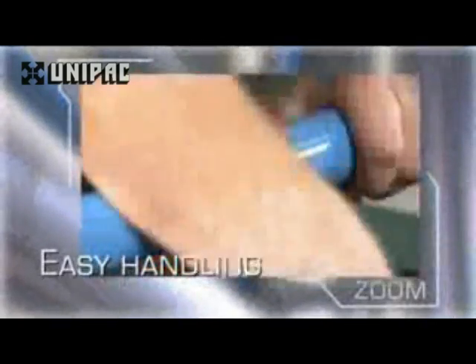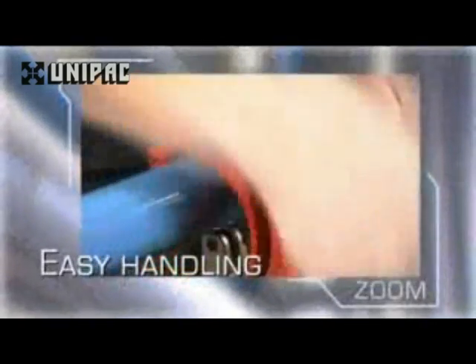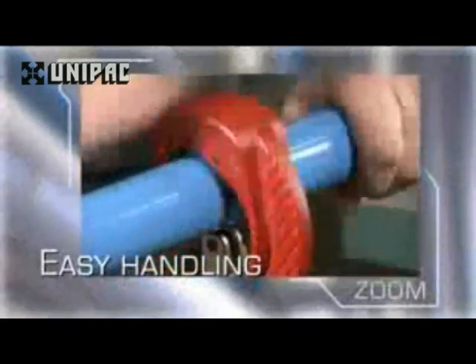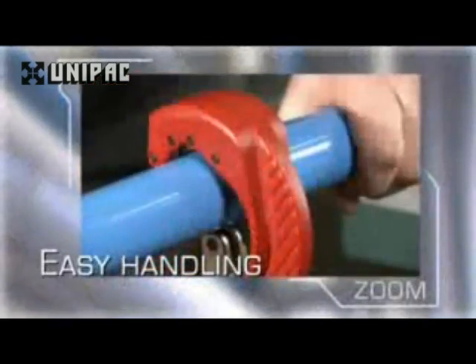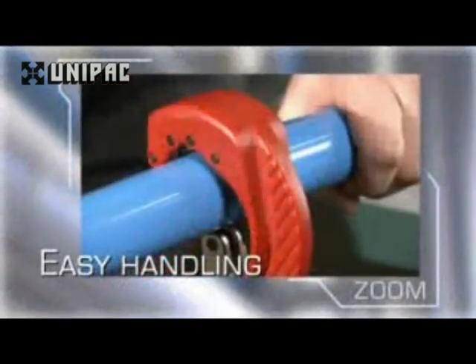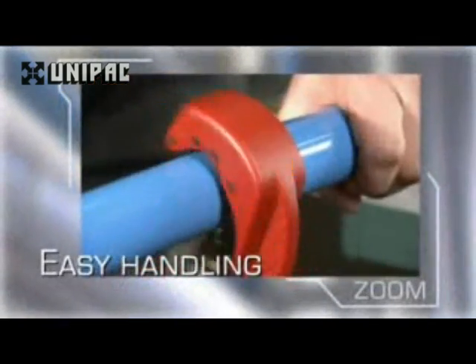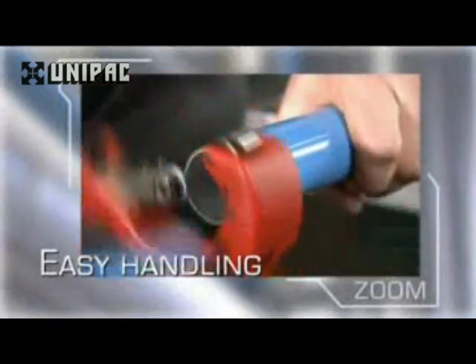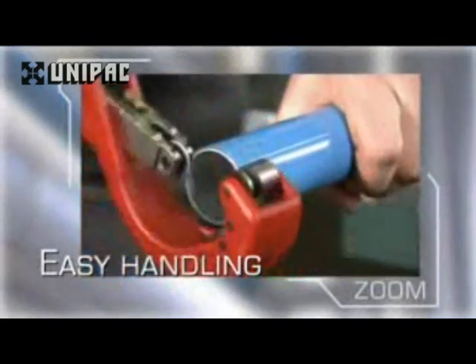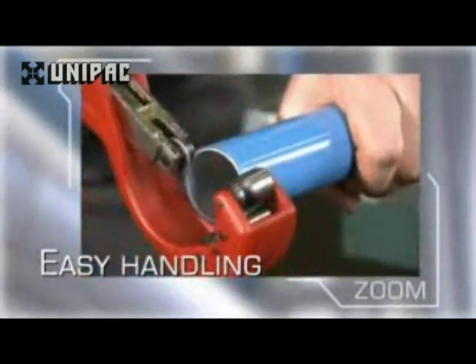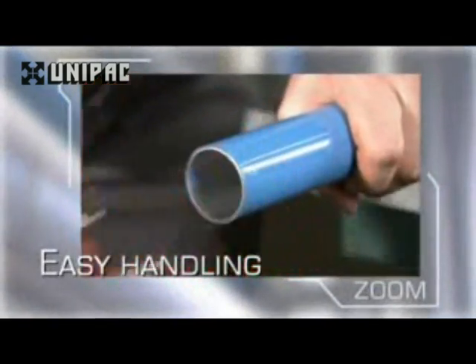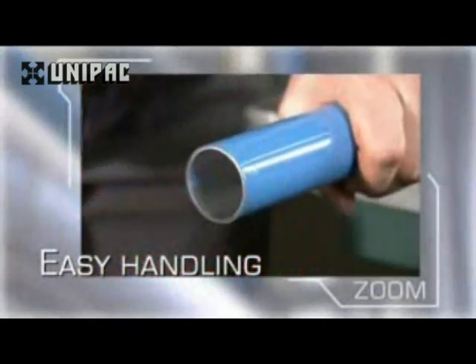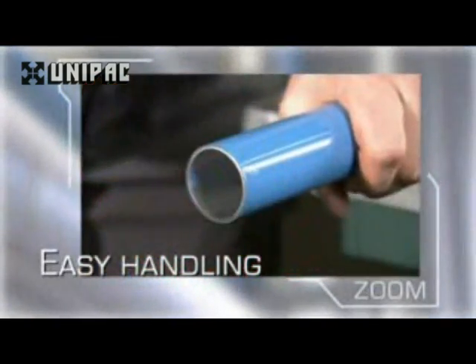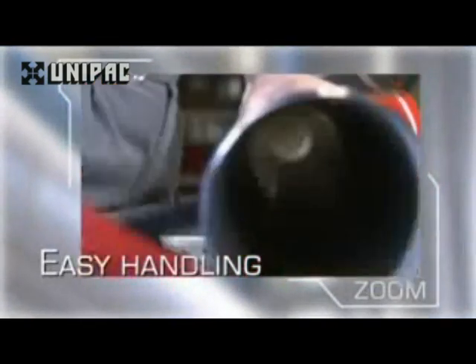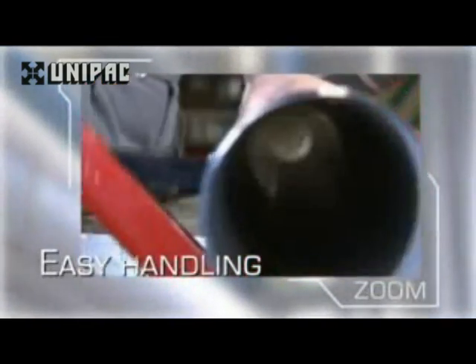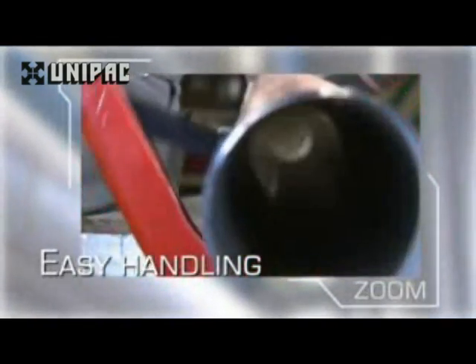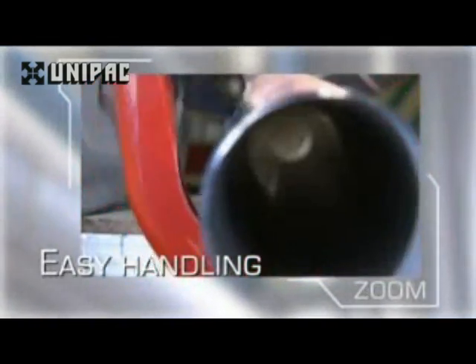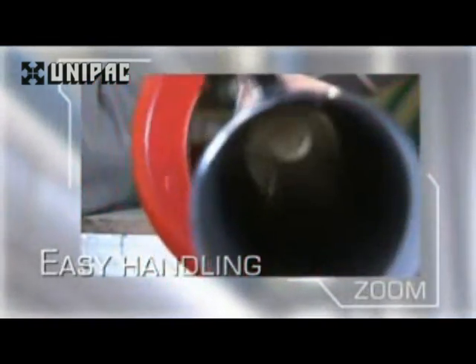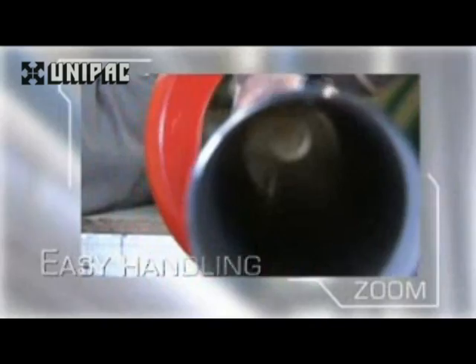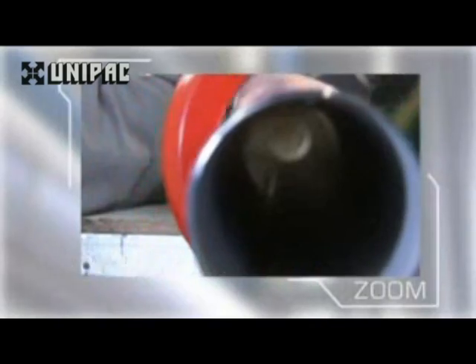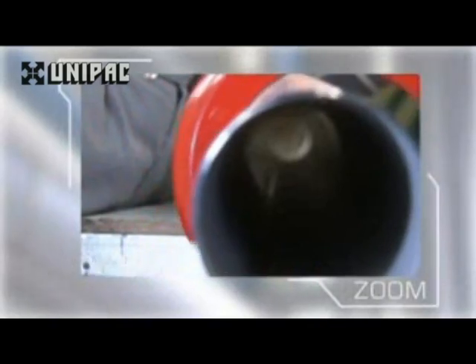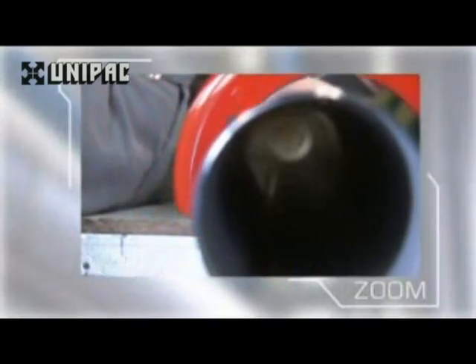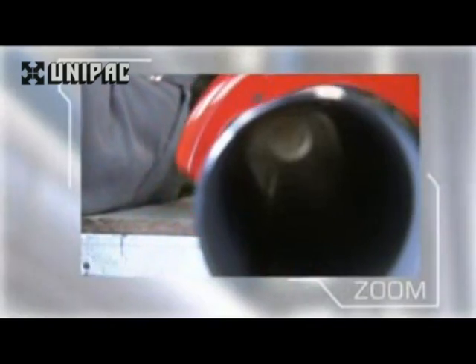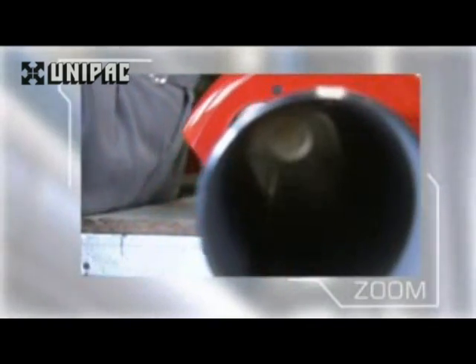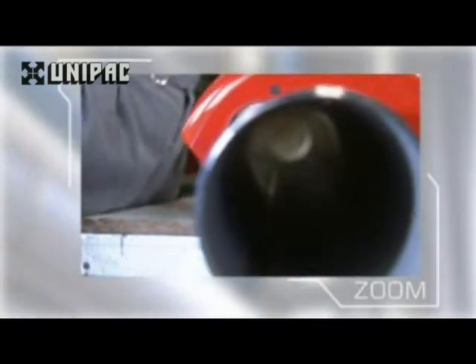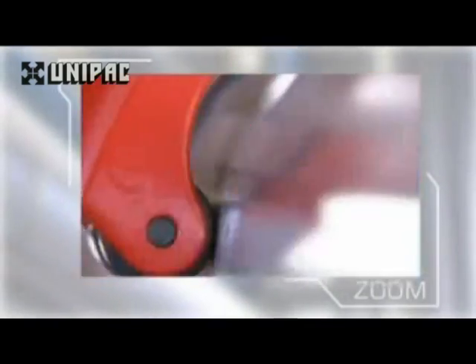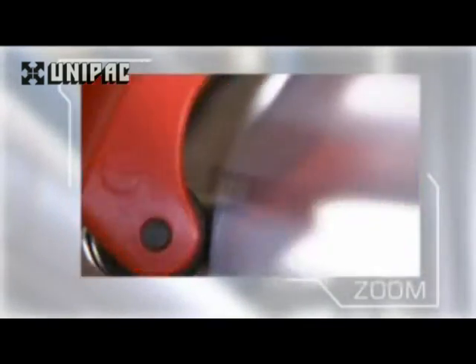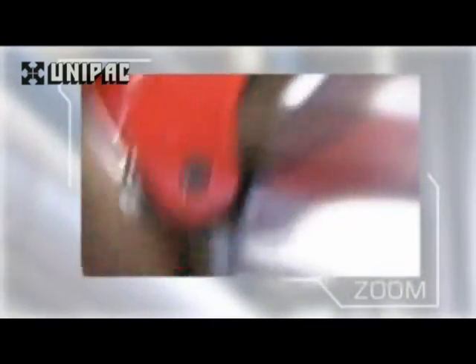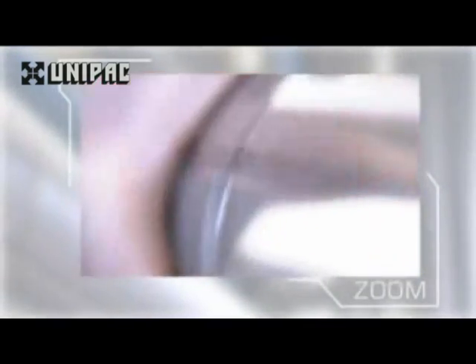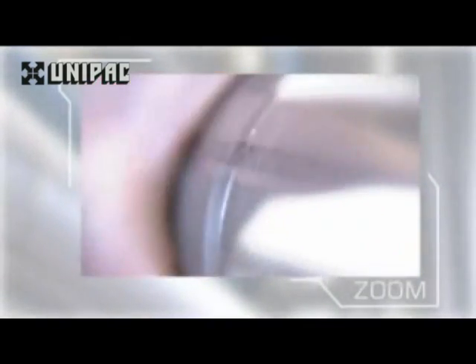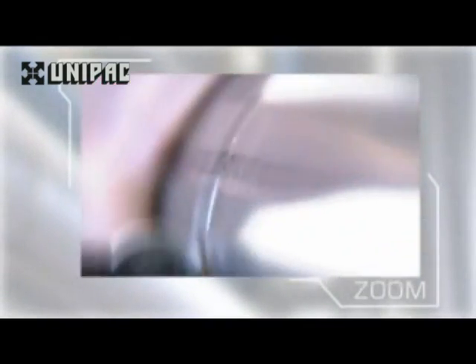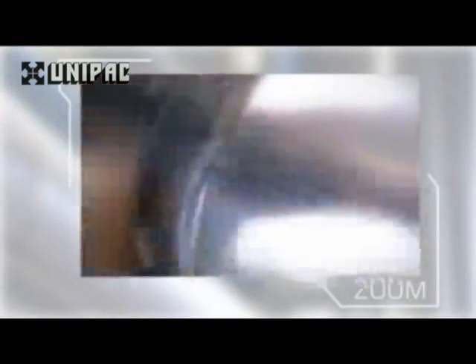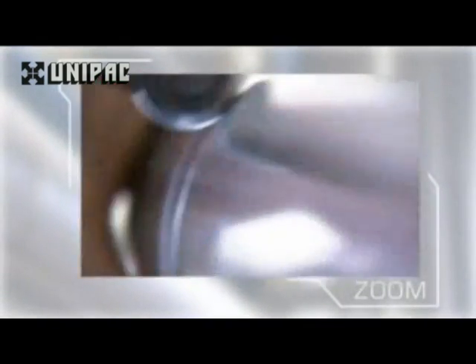Transair aluminium pipe is light, easy to handle and can be cut without the need for oils or special equipment.